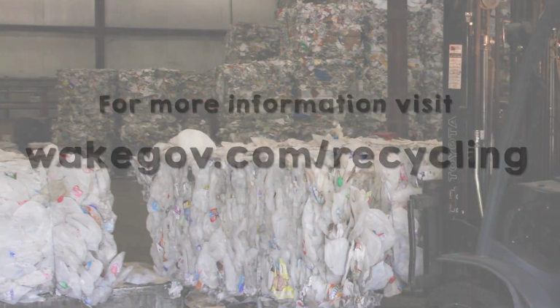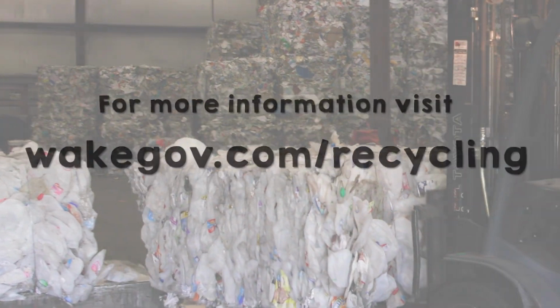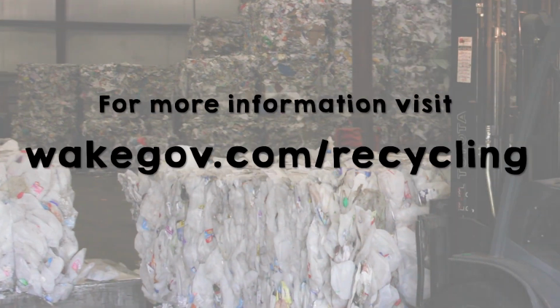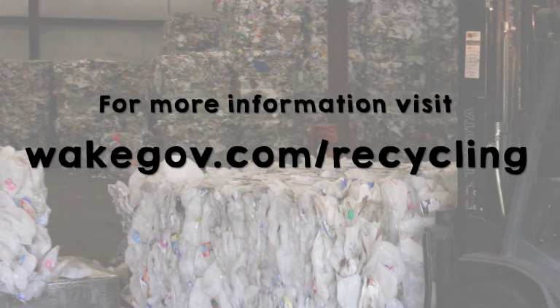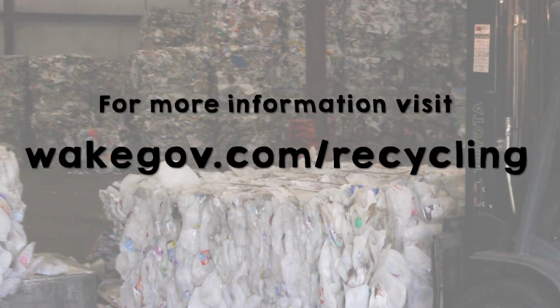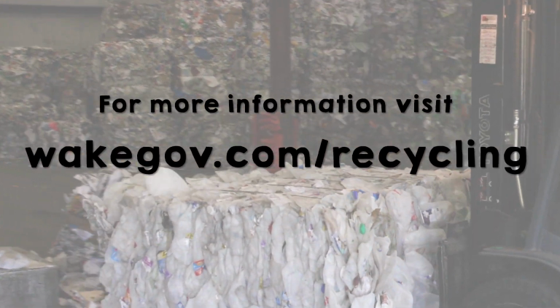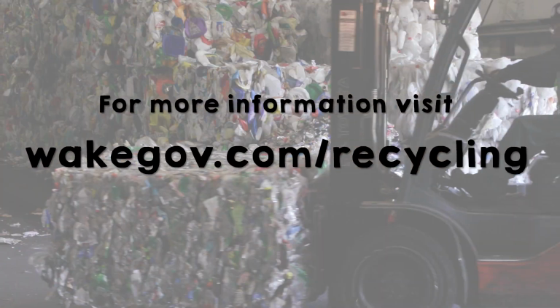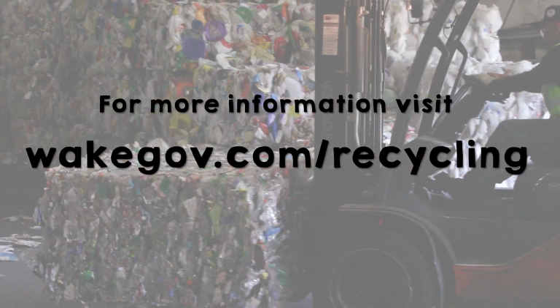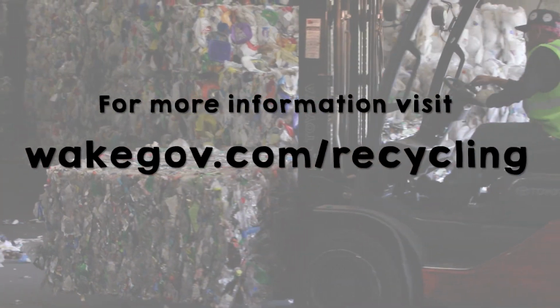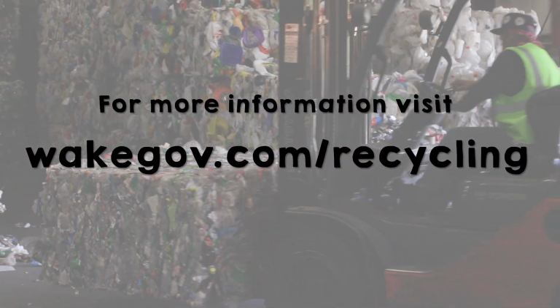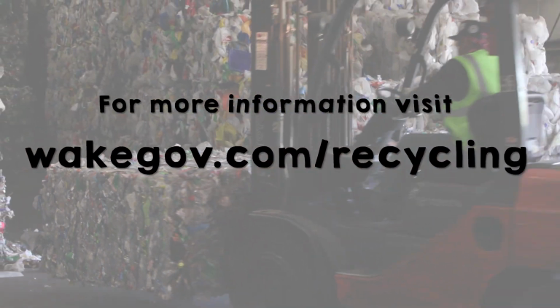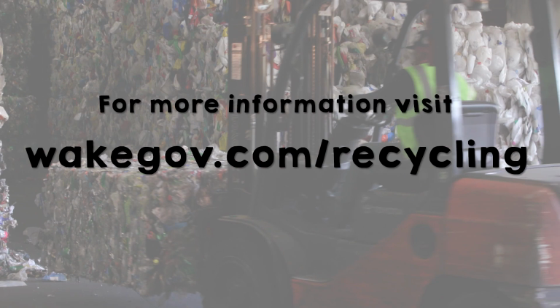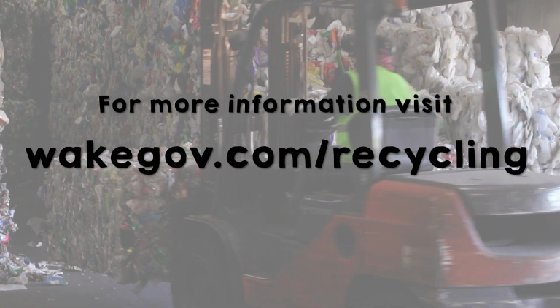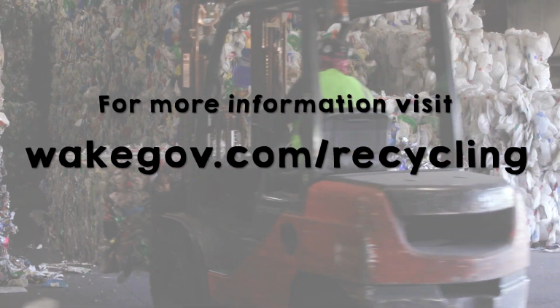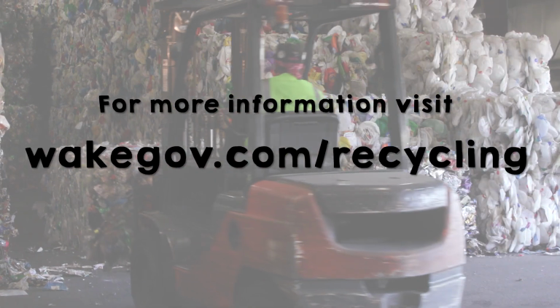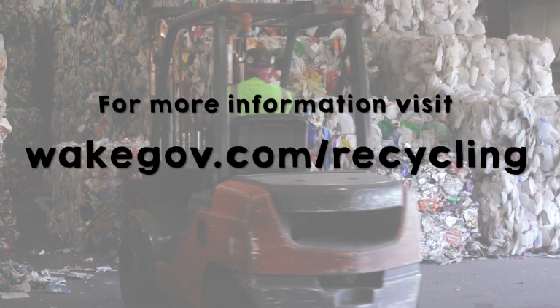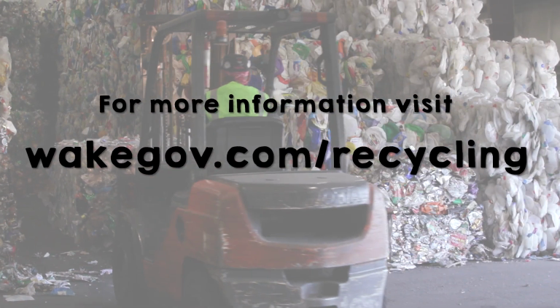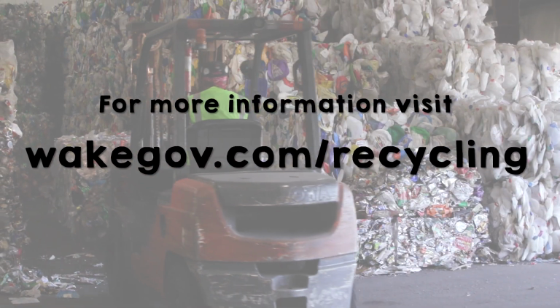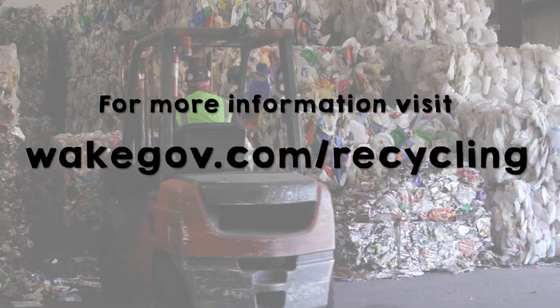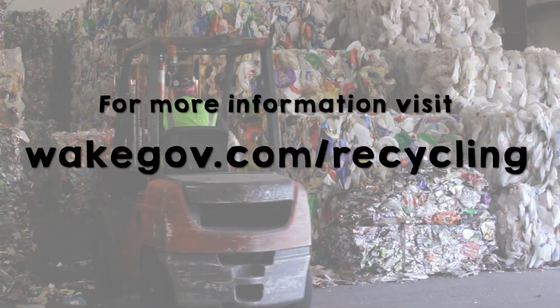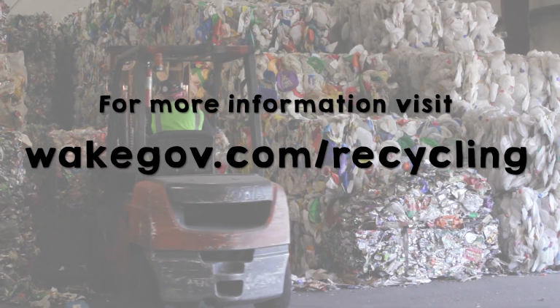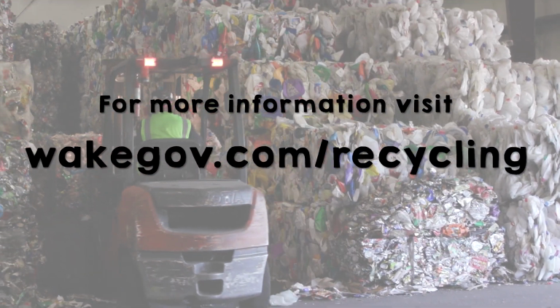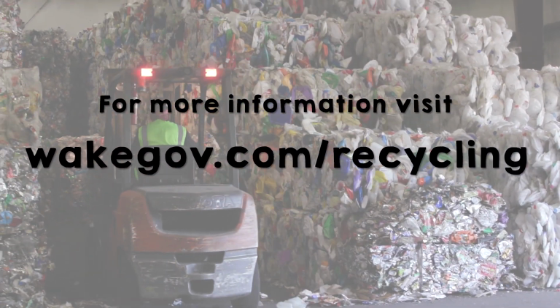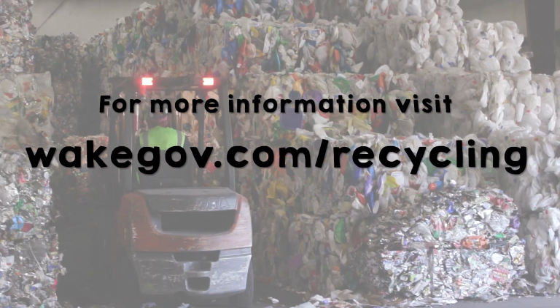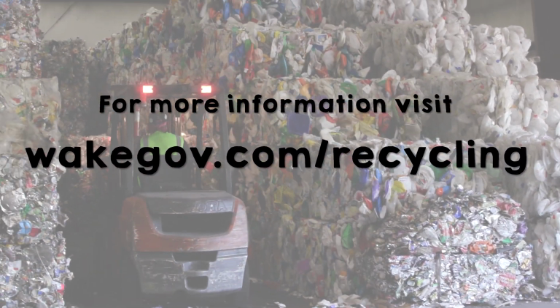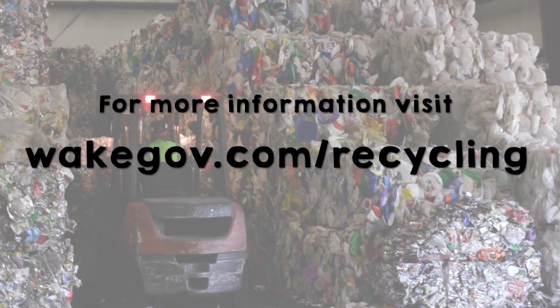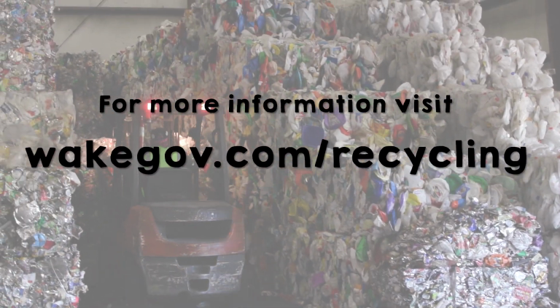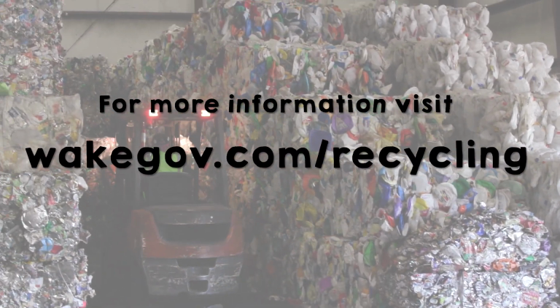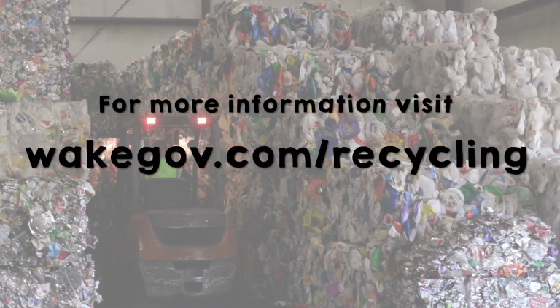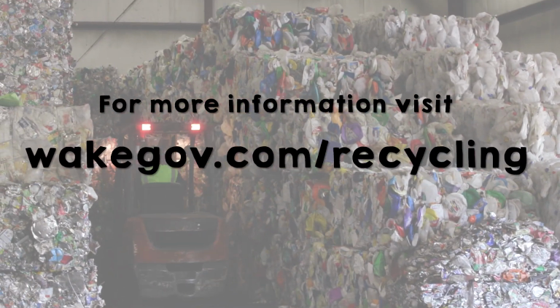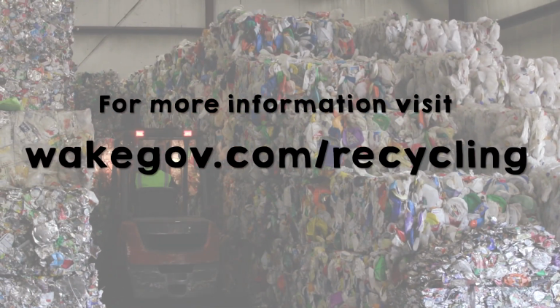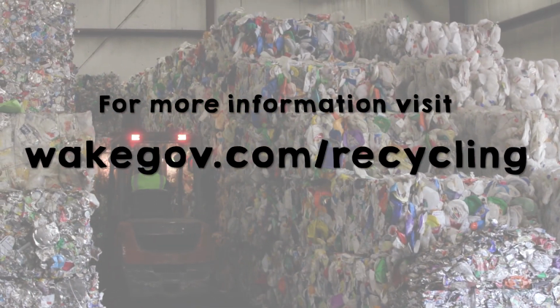For more information, visit the website on your screen. Take care. Bye!